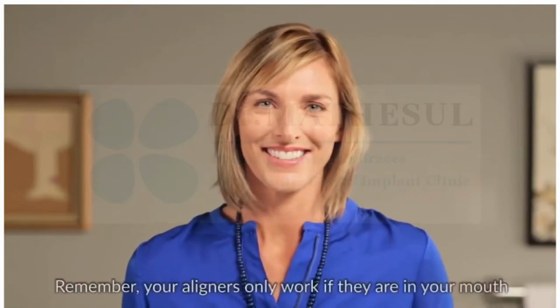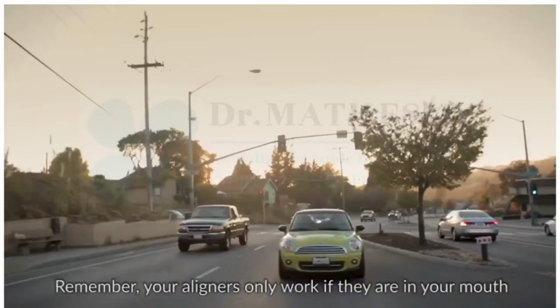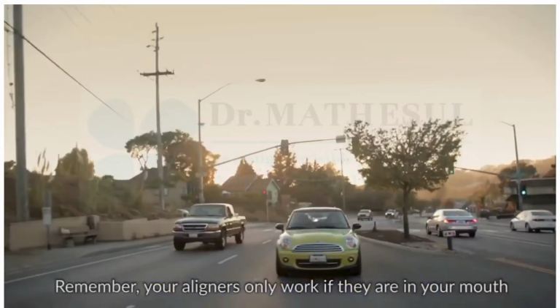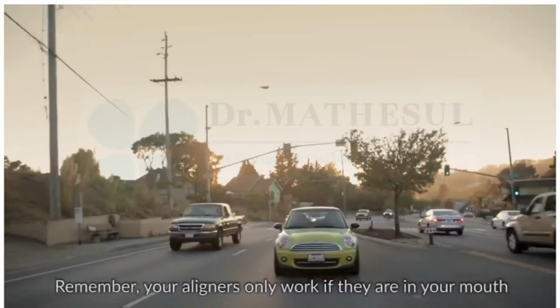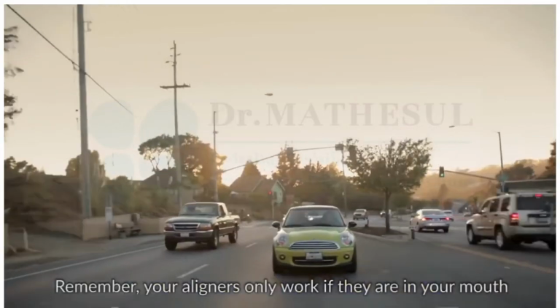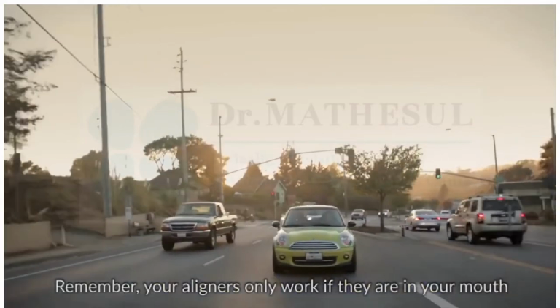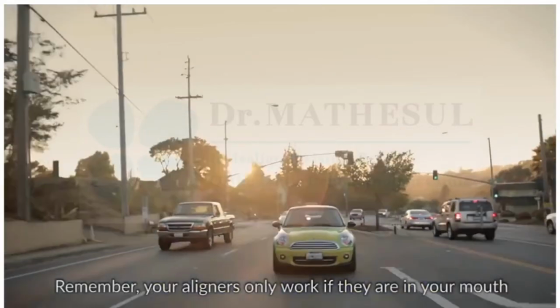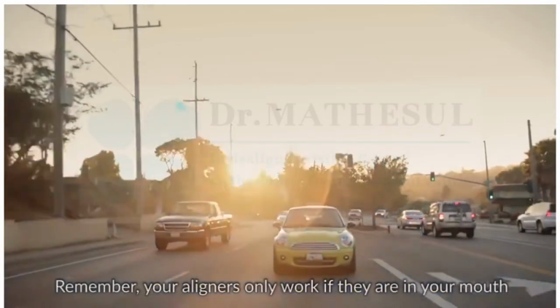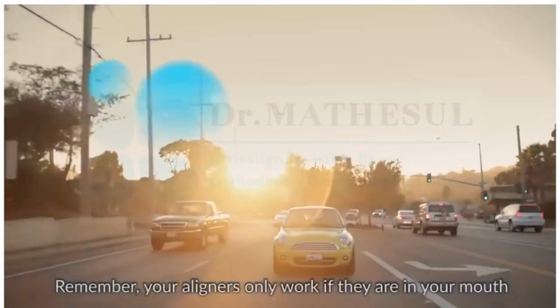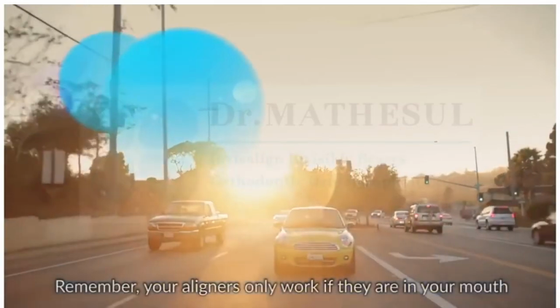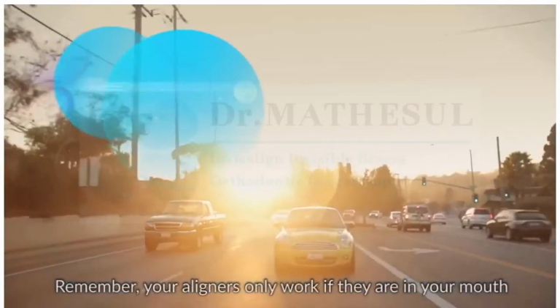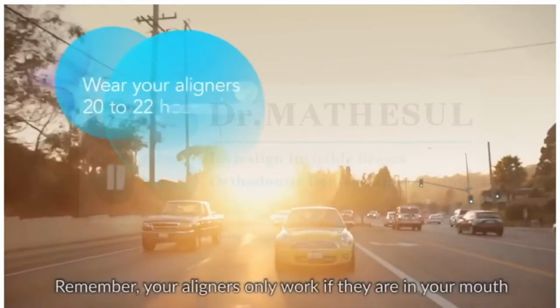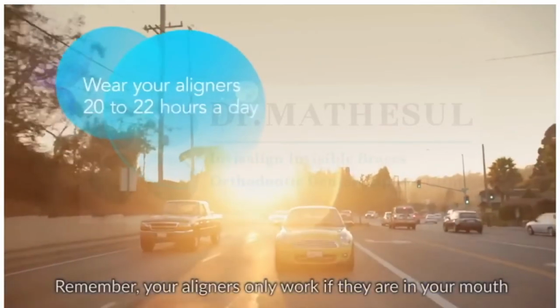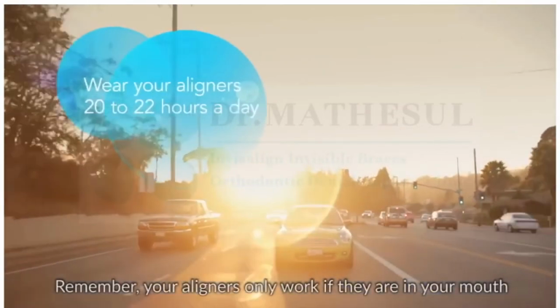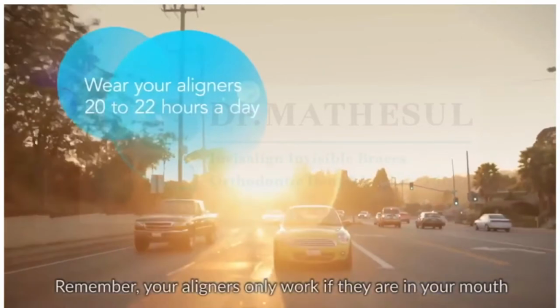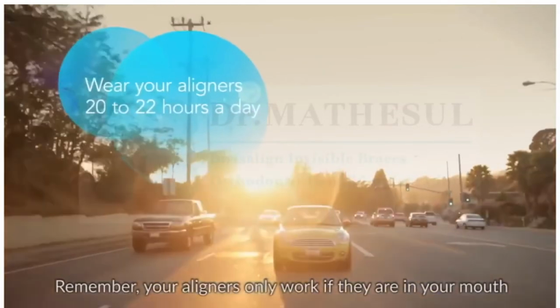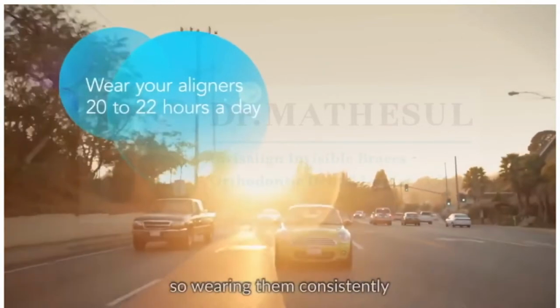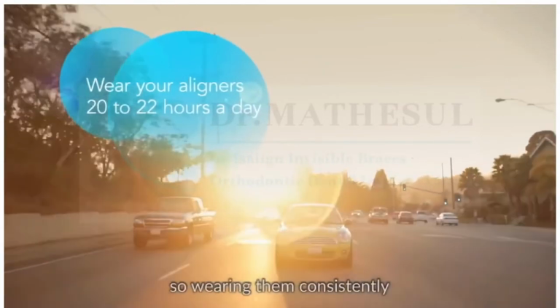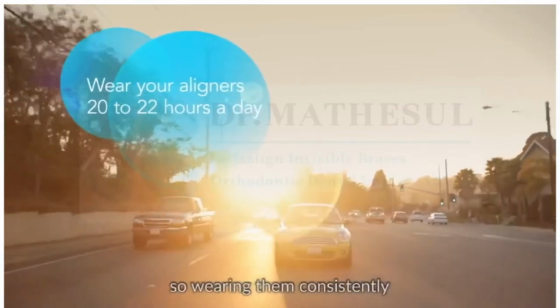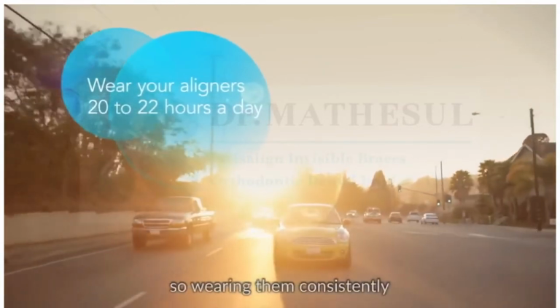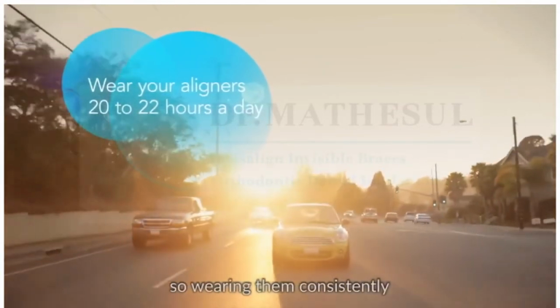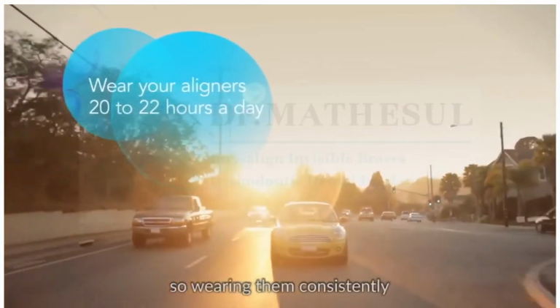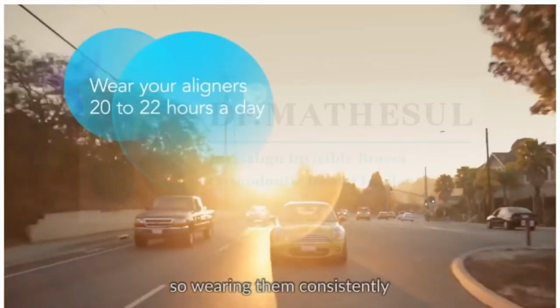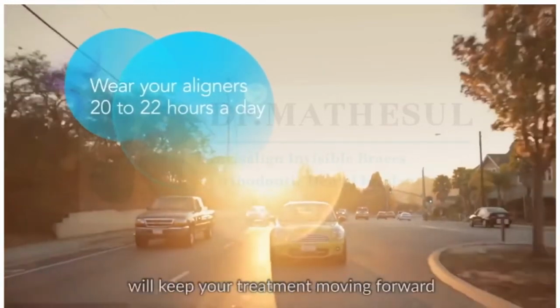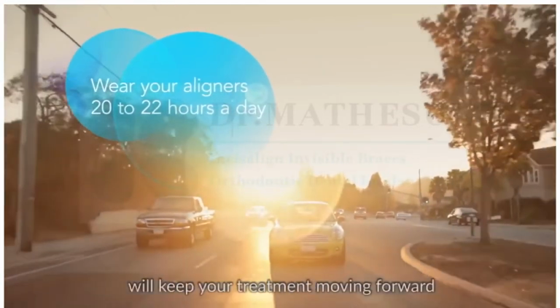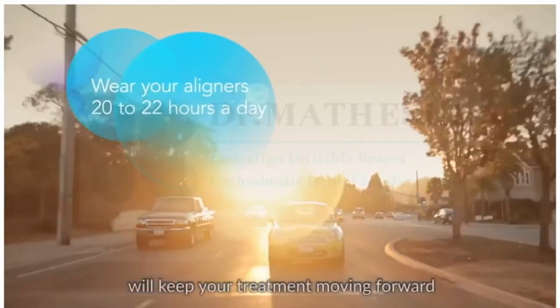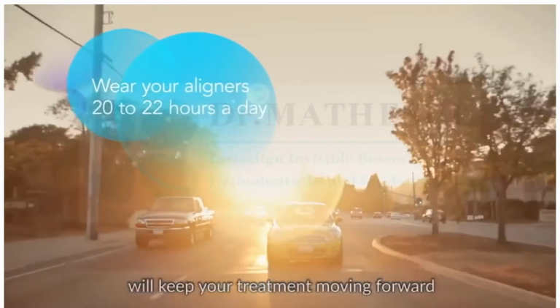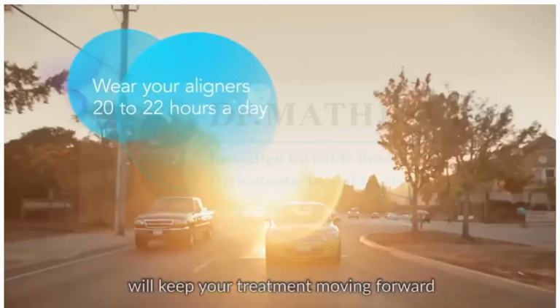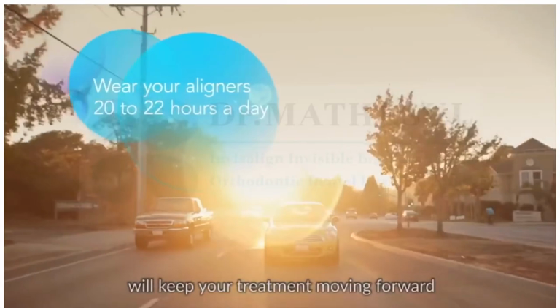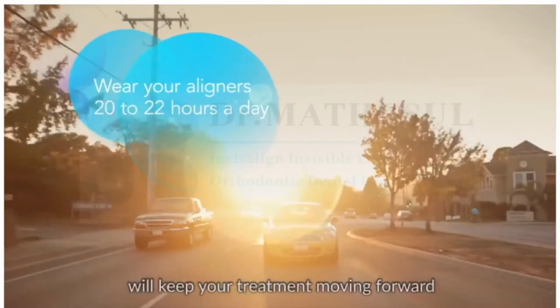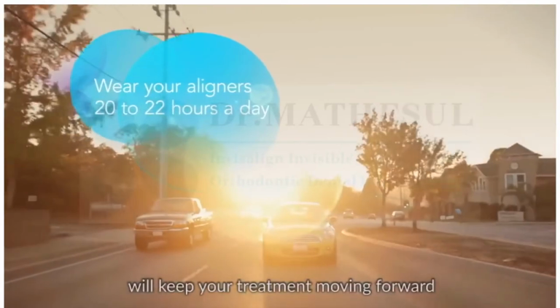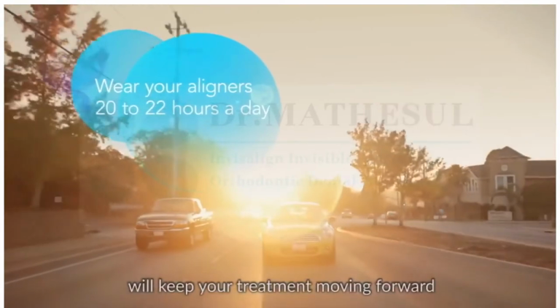Remember, your aligners only work if they're in your mouth, so wearing them consistently will keep your treatment moving forward.